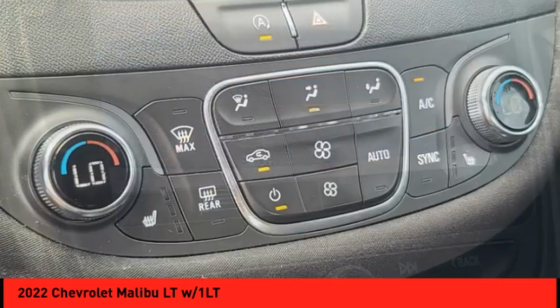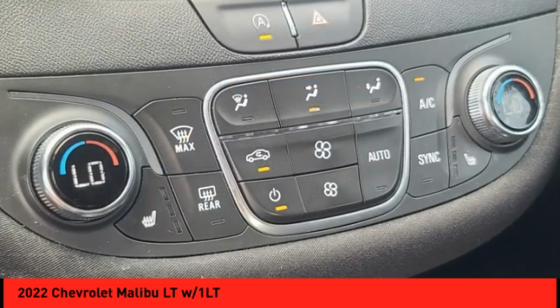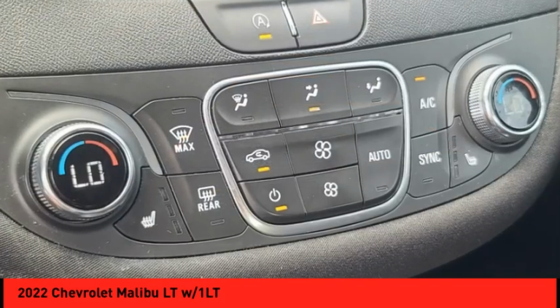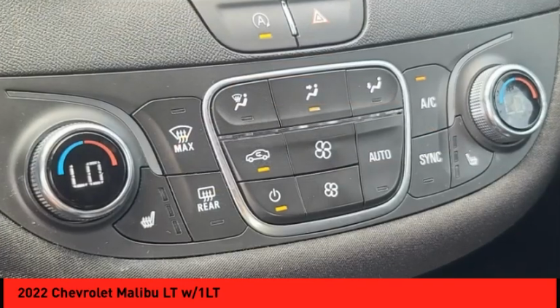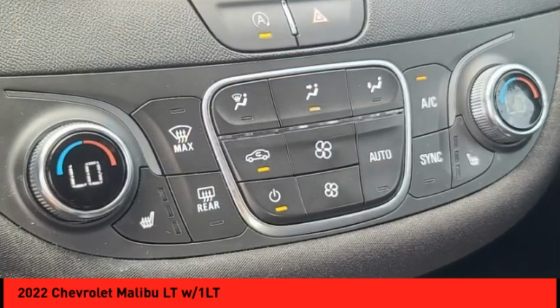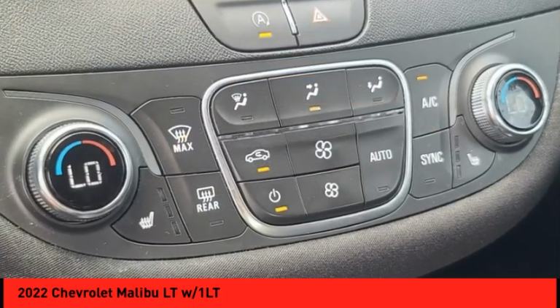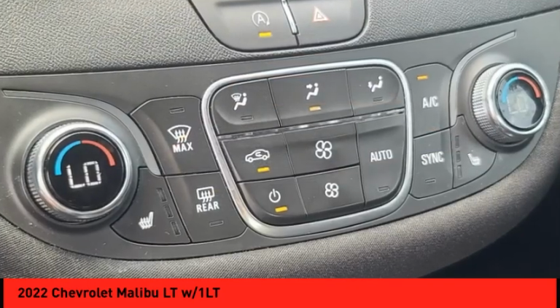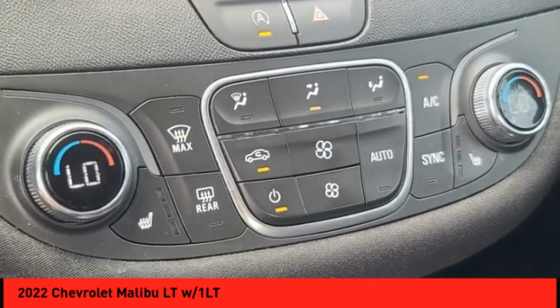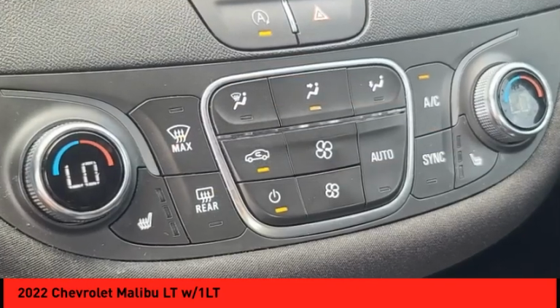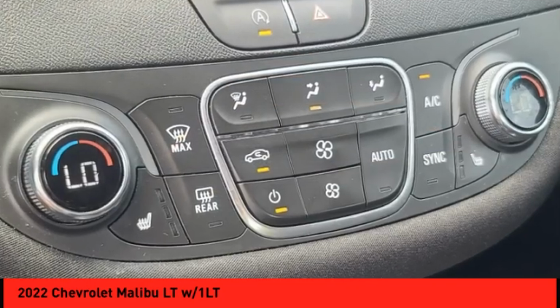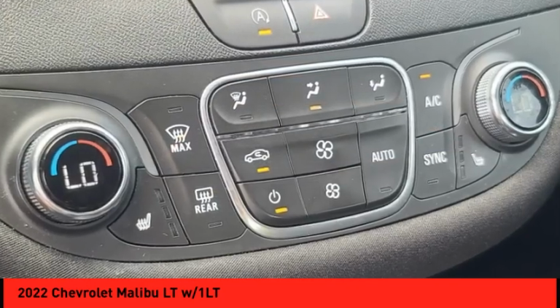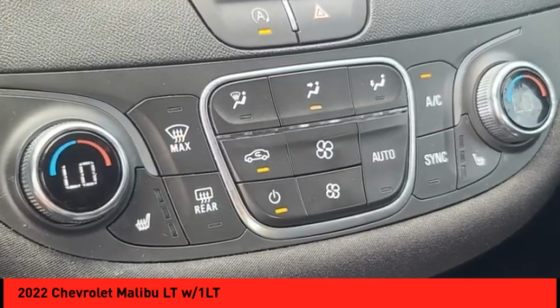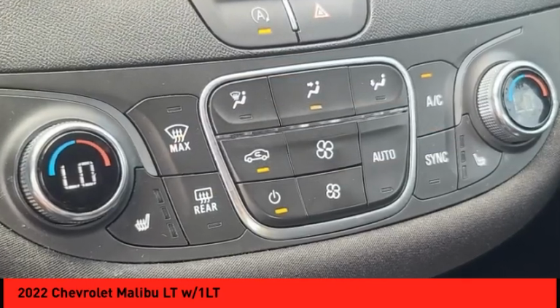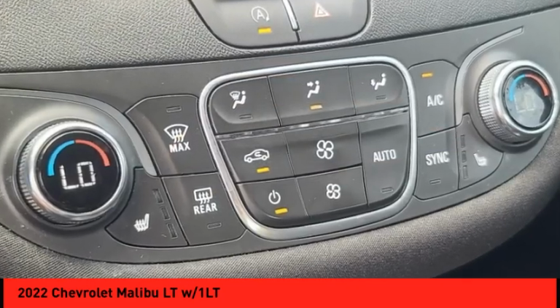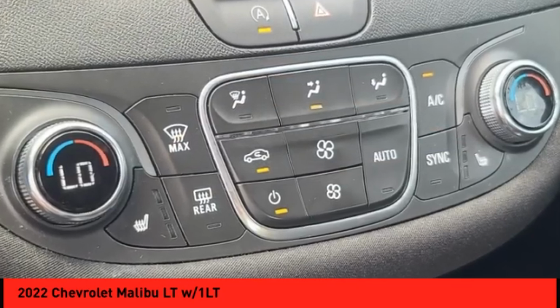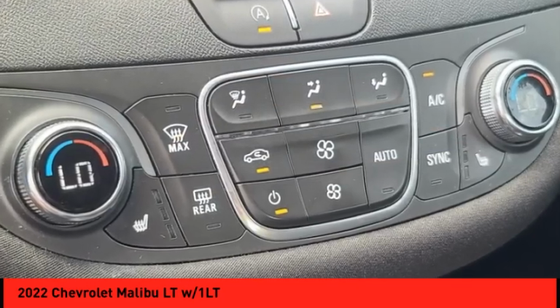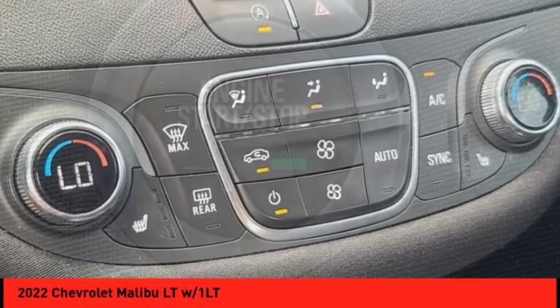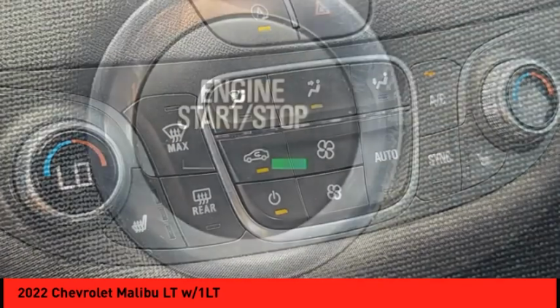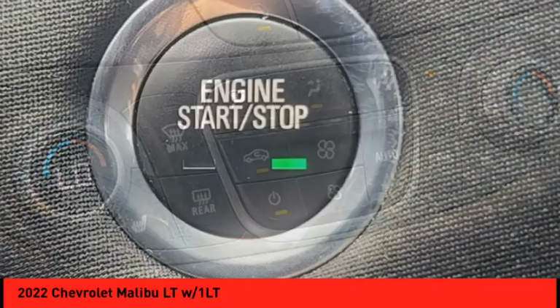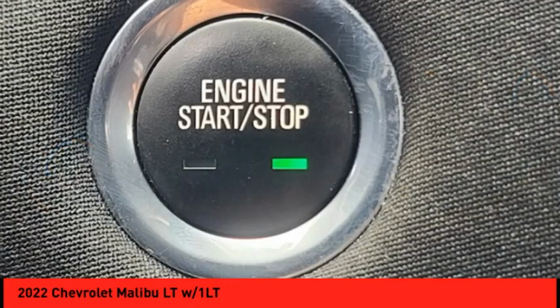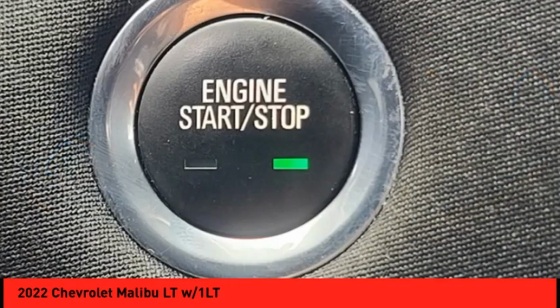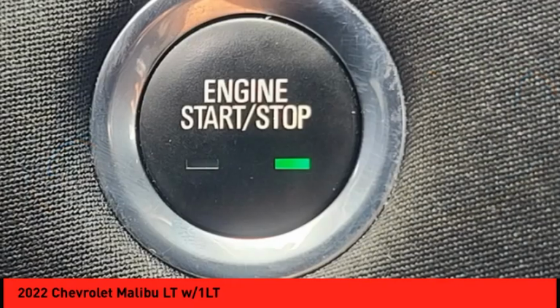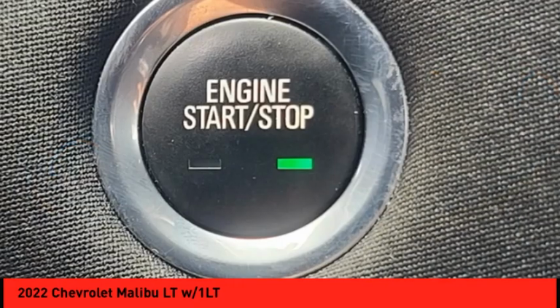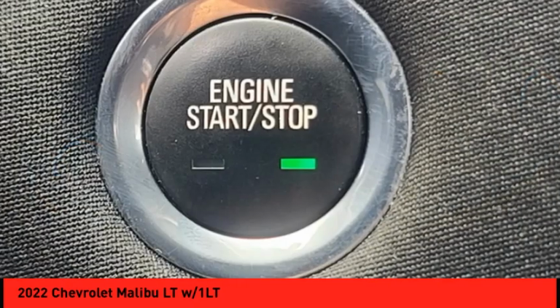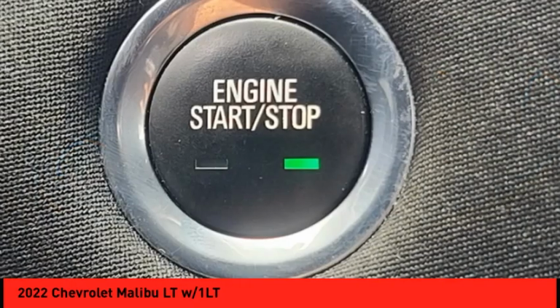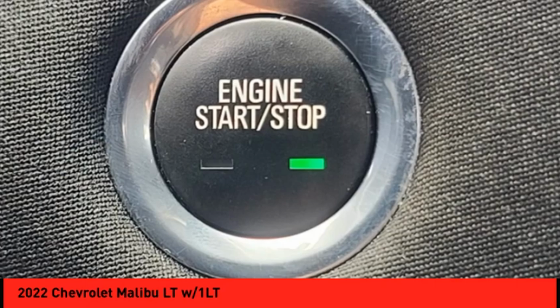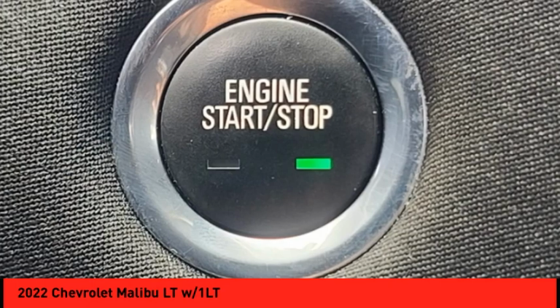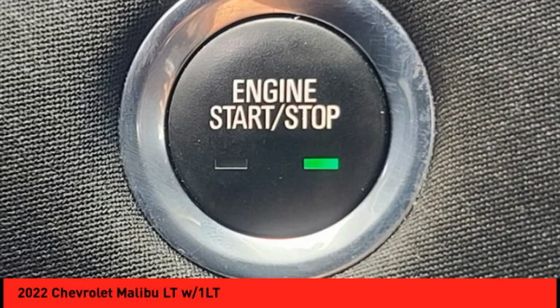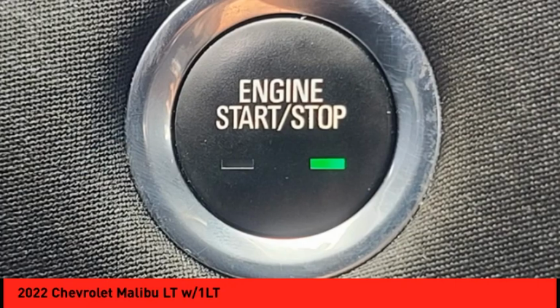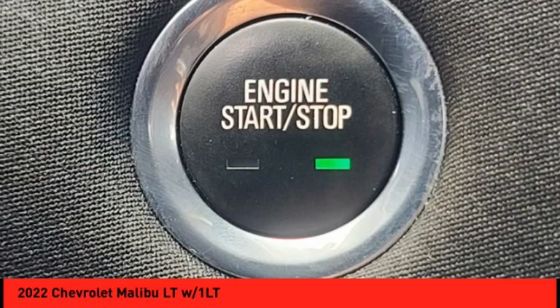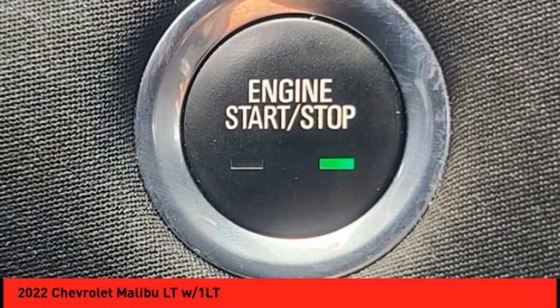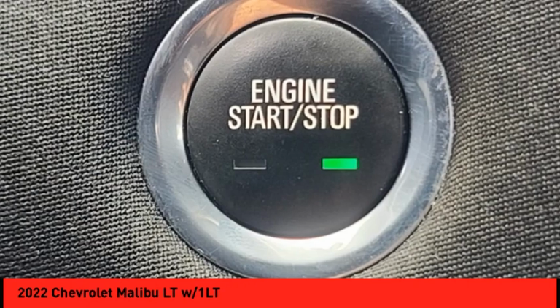Rear view camera, airbags, front knee airbag, audio, internet radio, and Pandora.